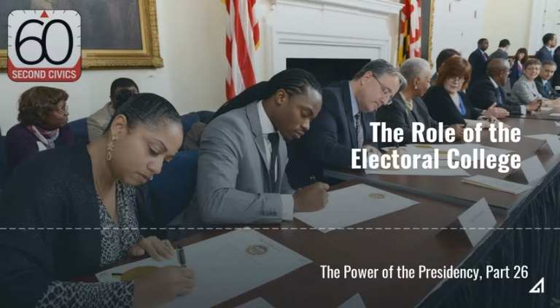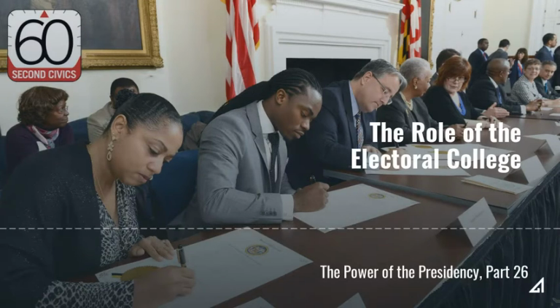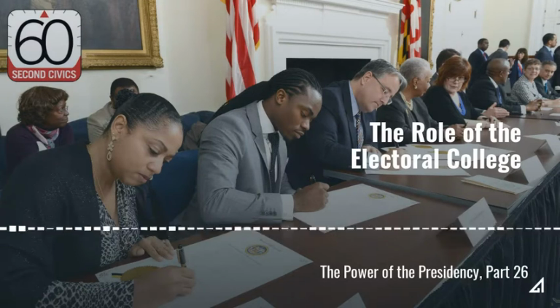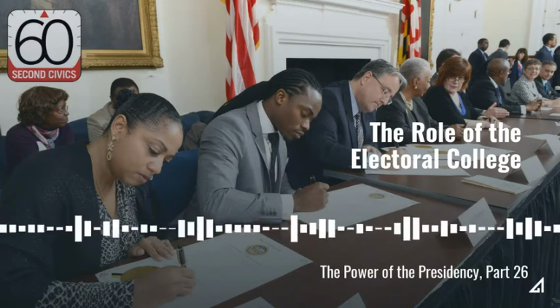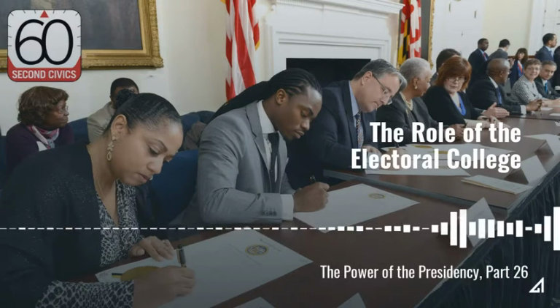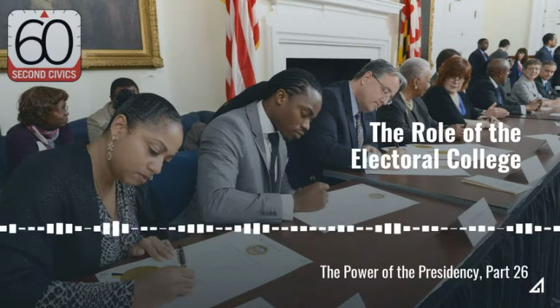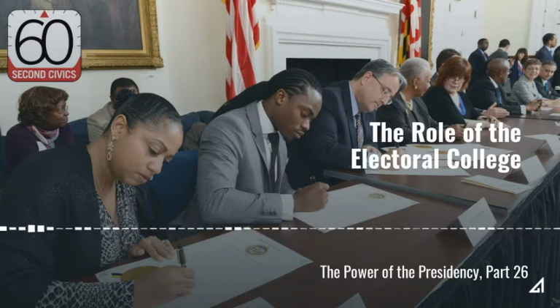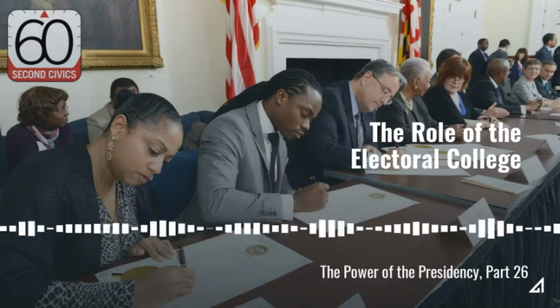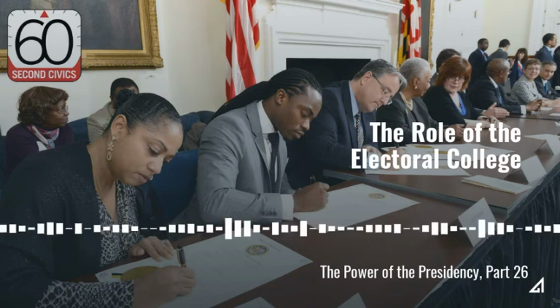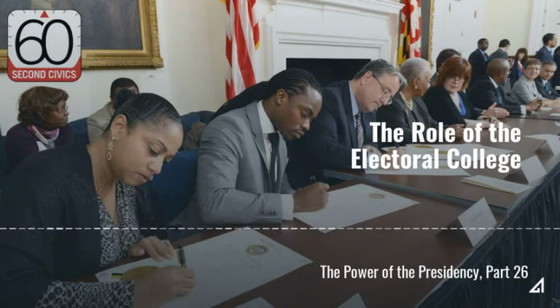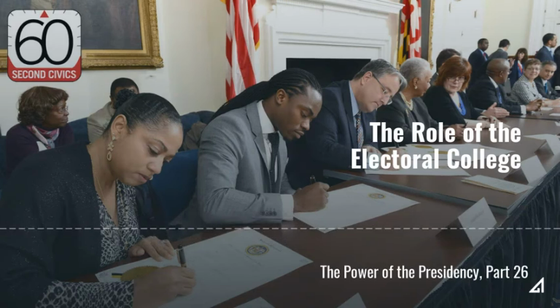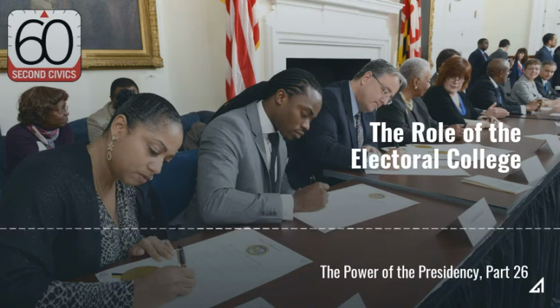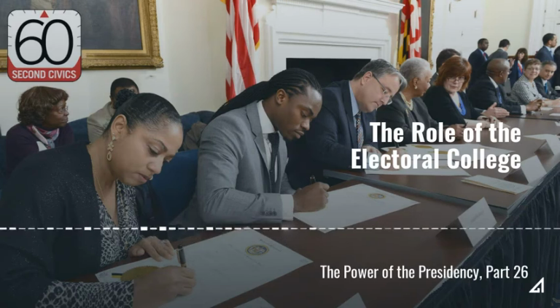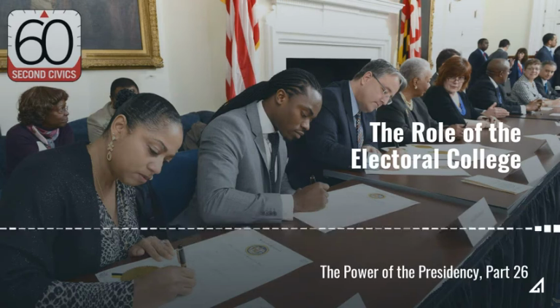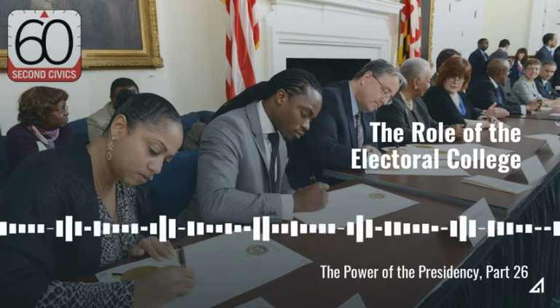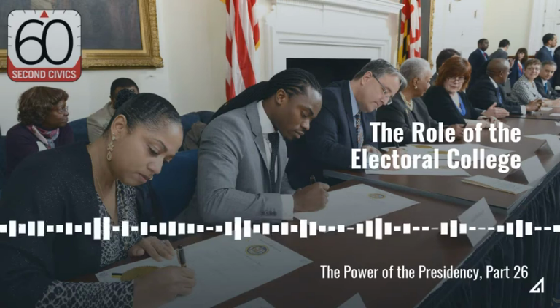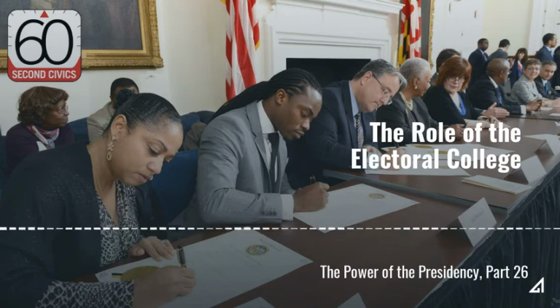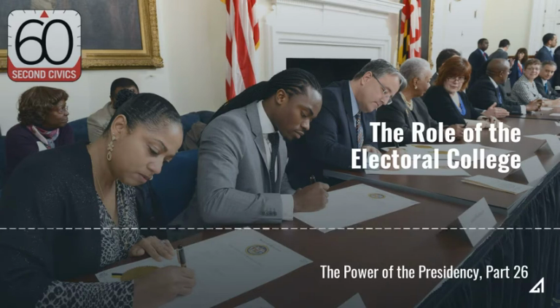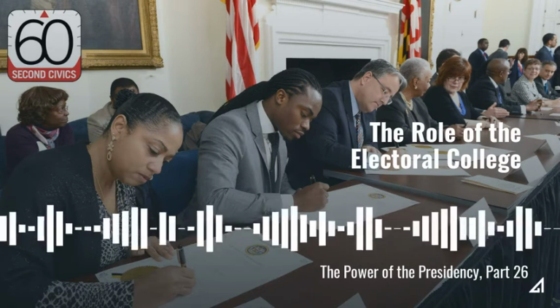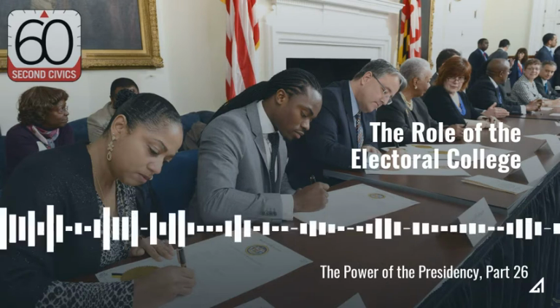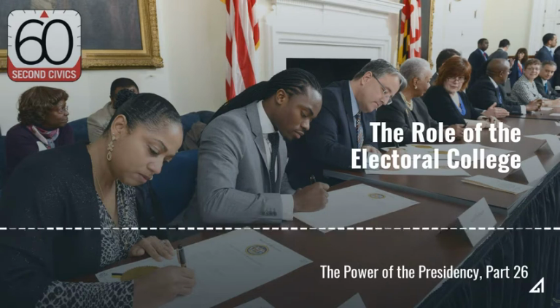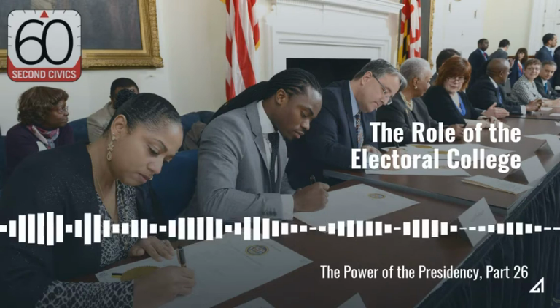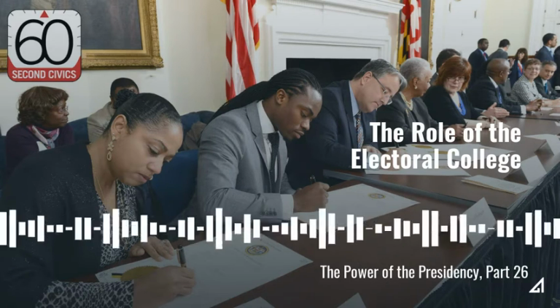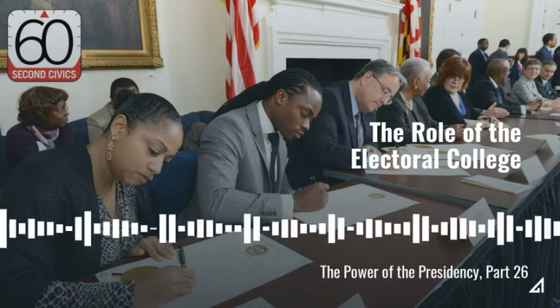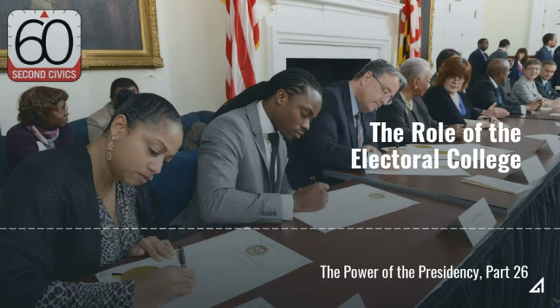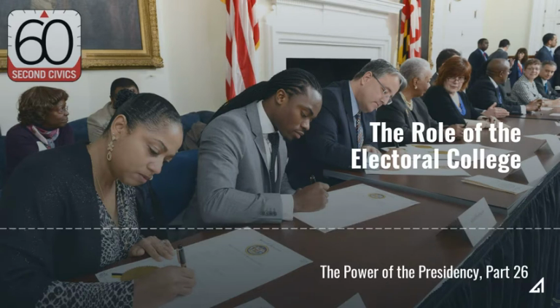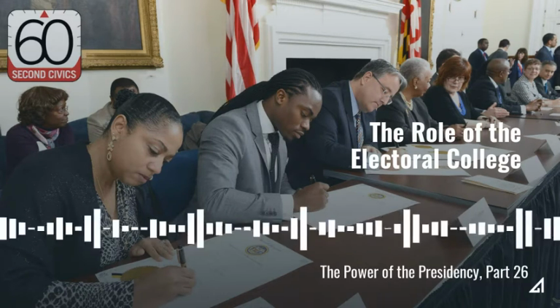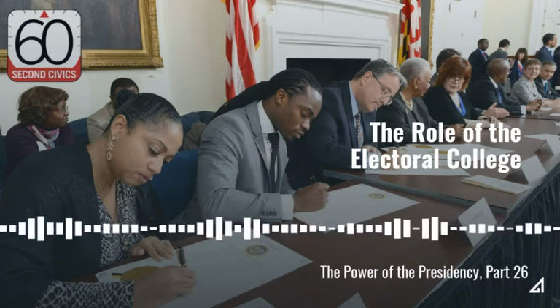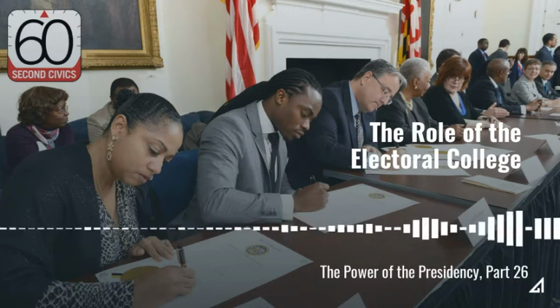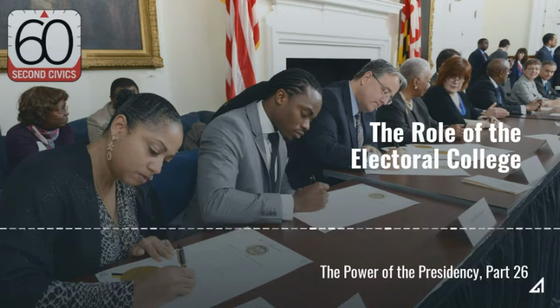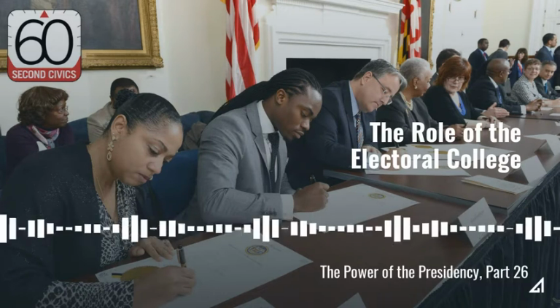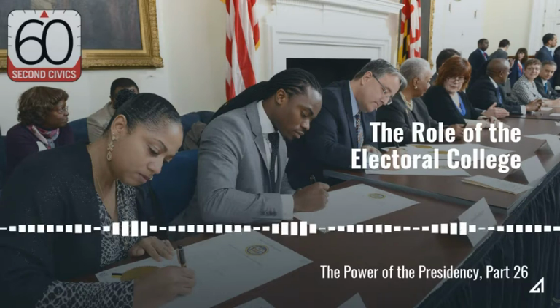That's all for today's podcast, 60-Second Civics, where civic education only takes a minute.